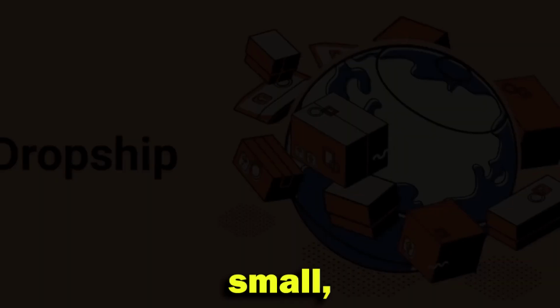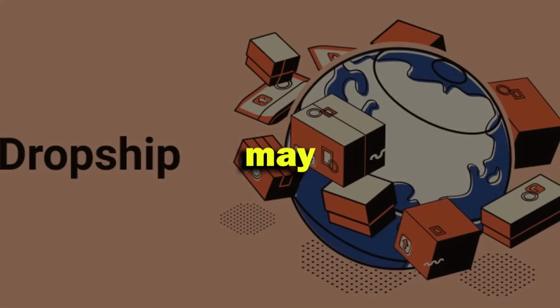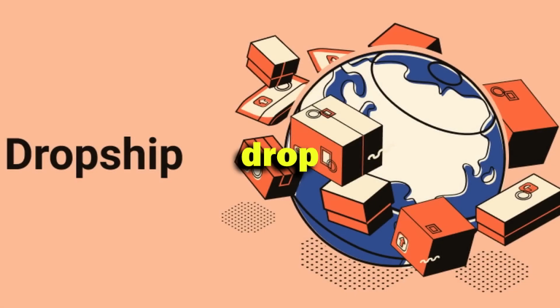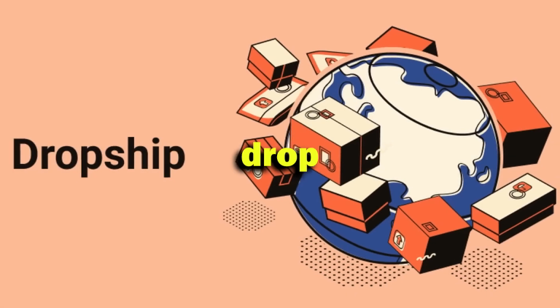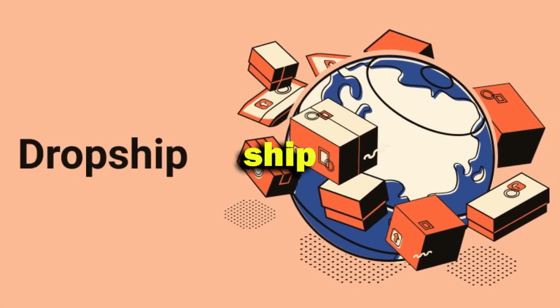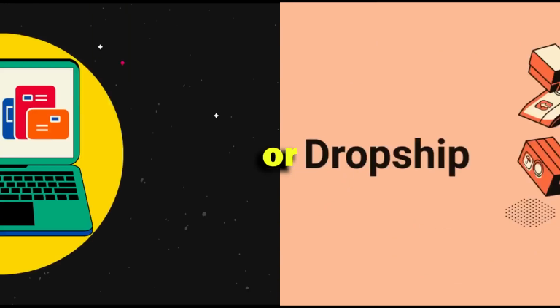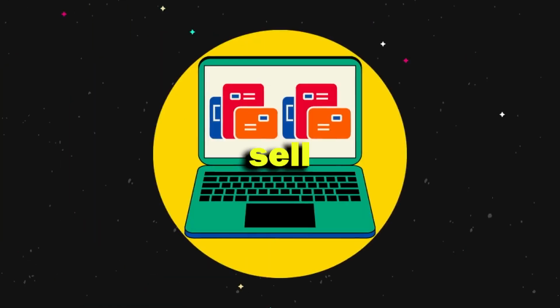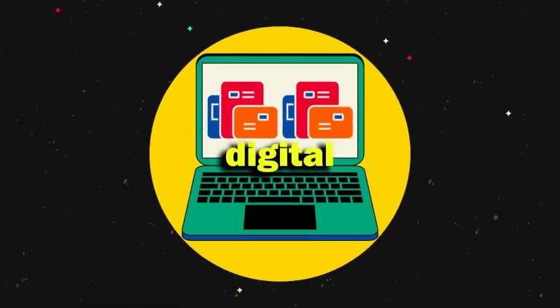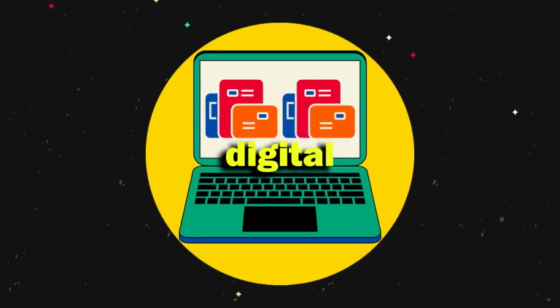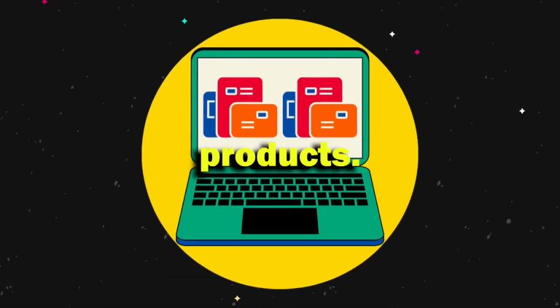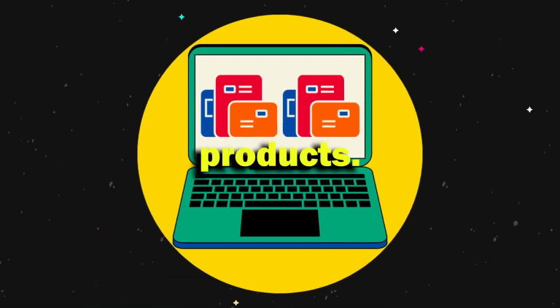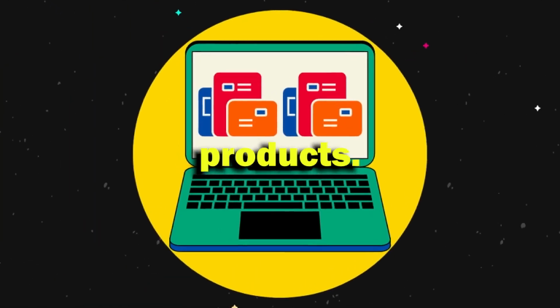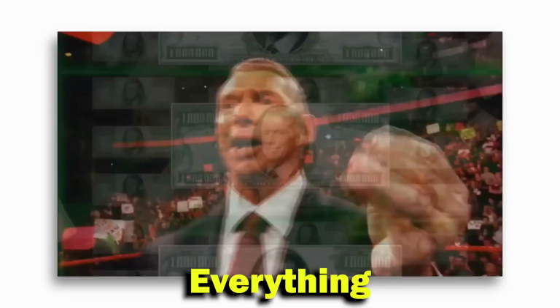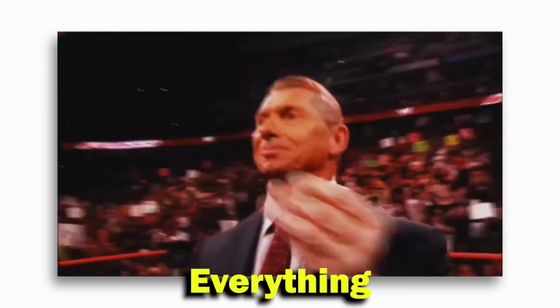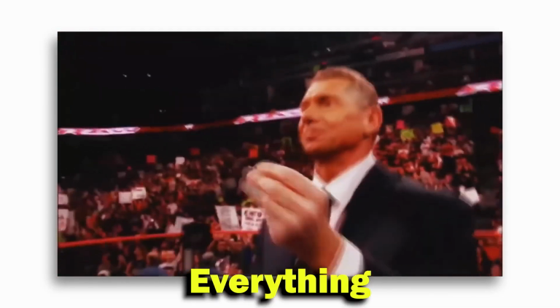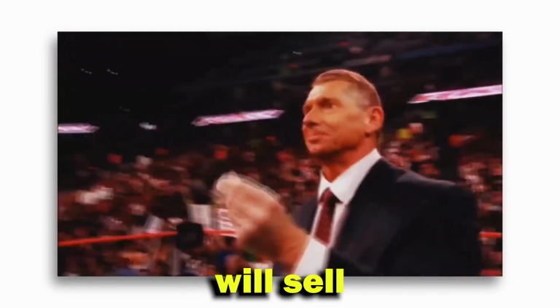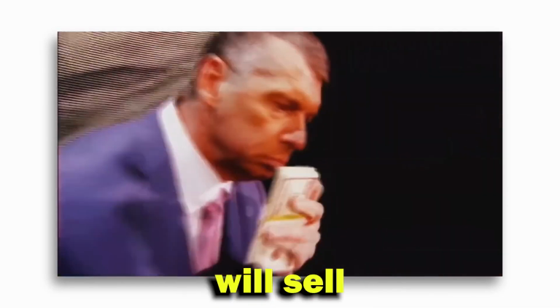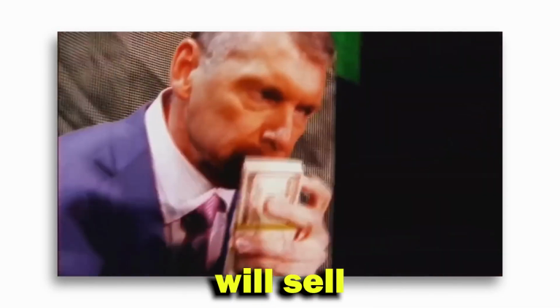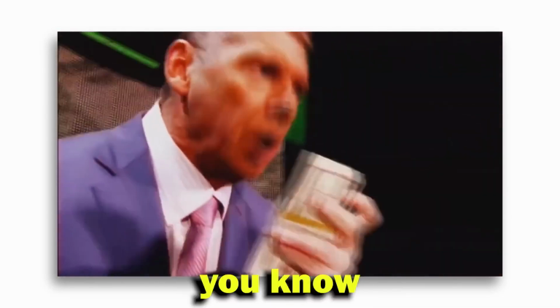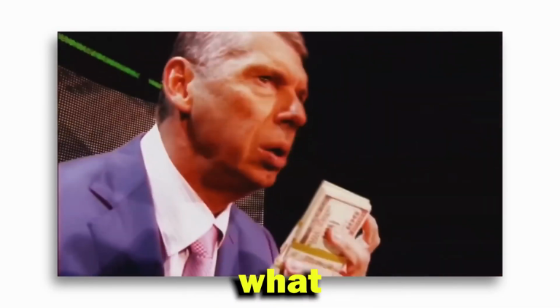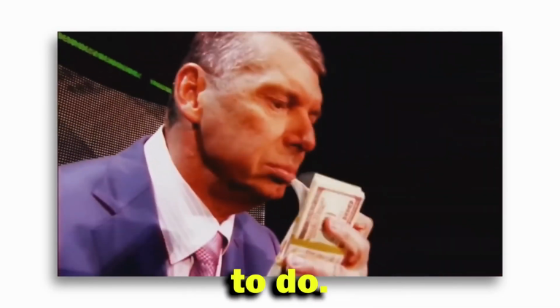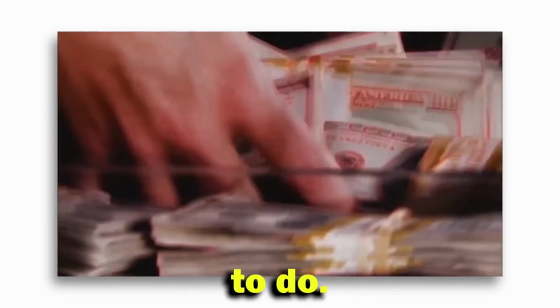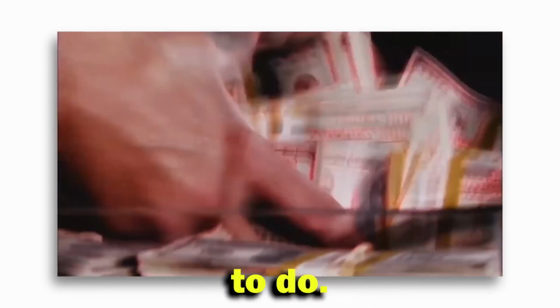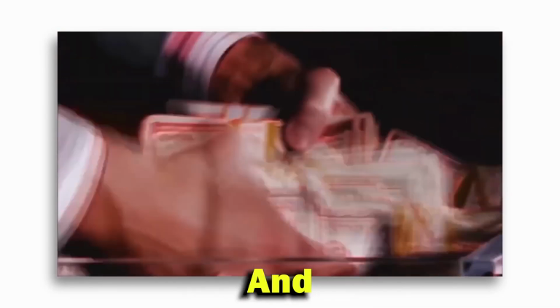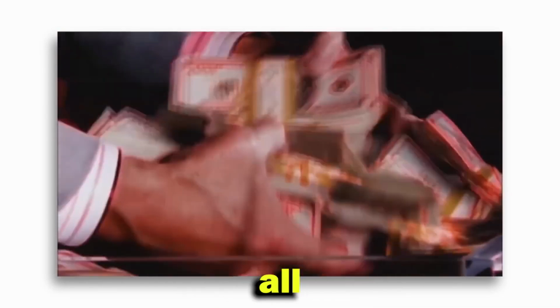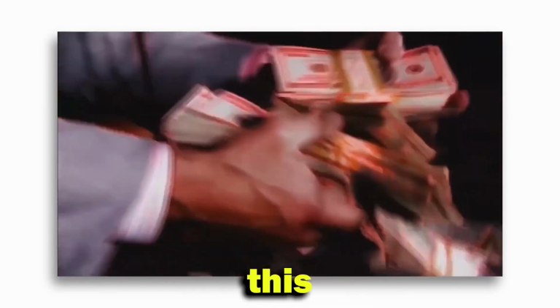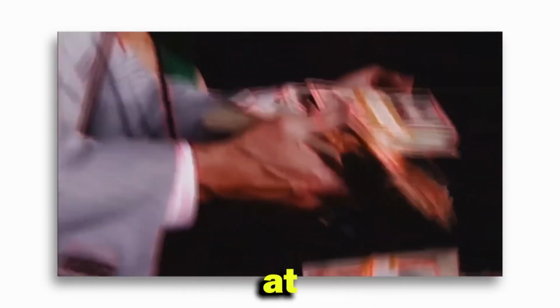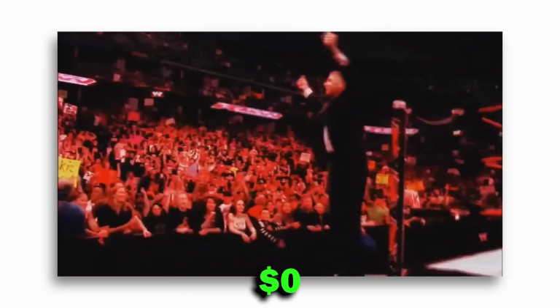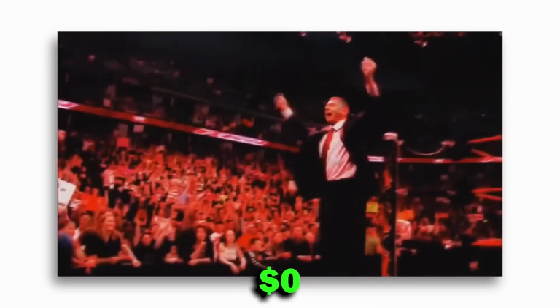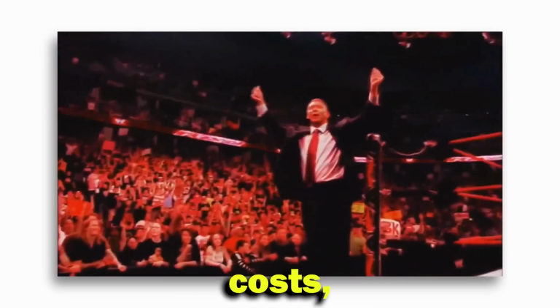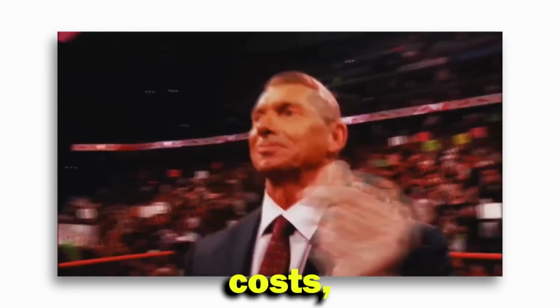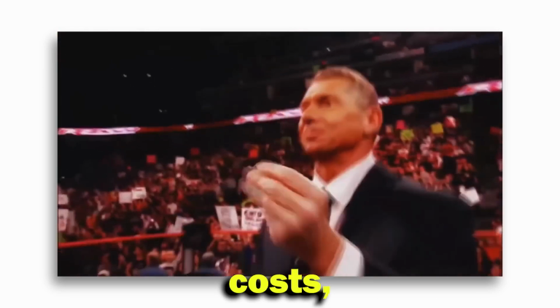You may dropship or sell digital products — everything will sell if you know what to do, and all this at zero cost.